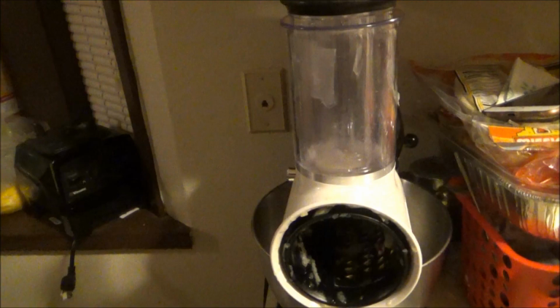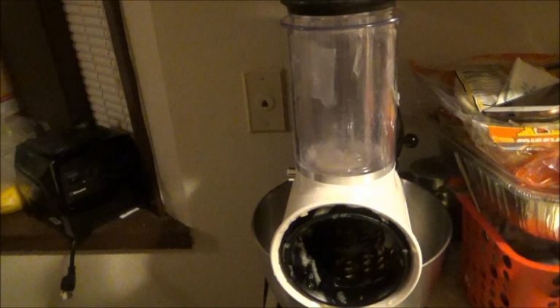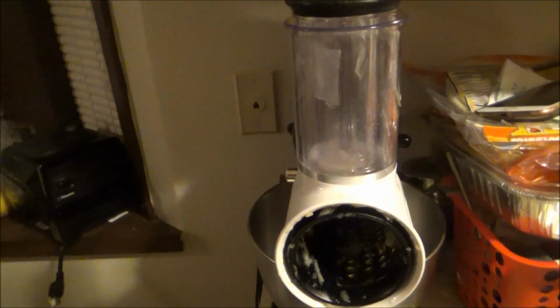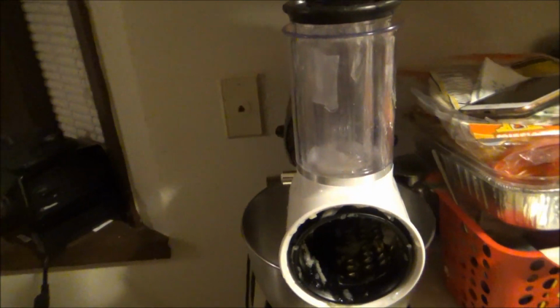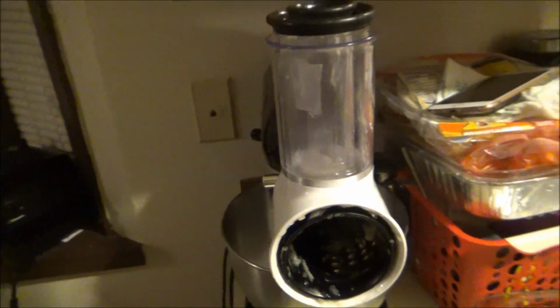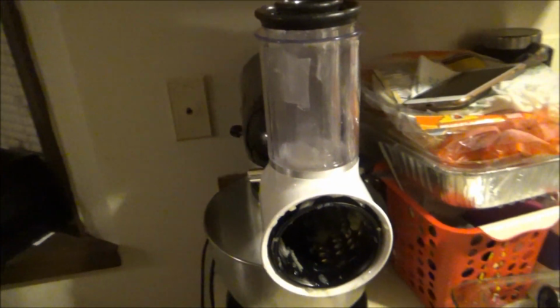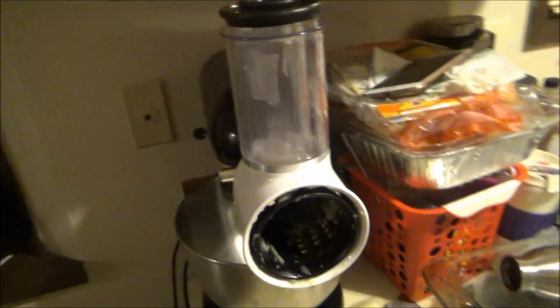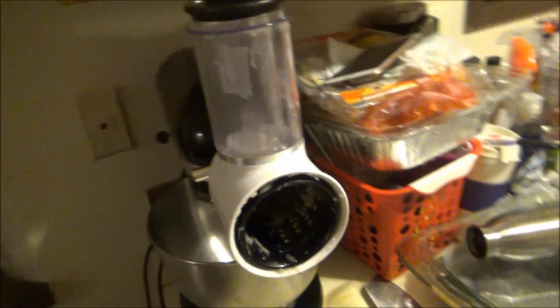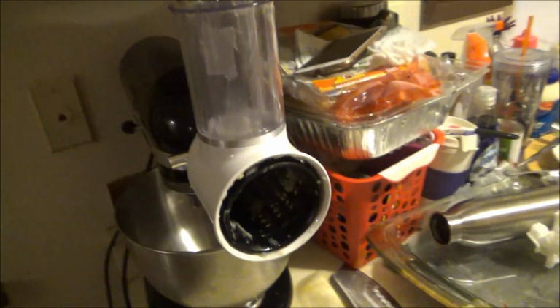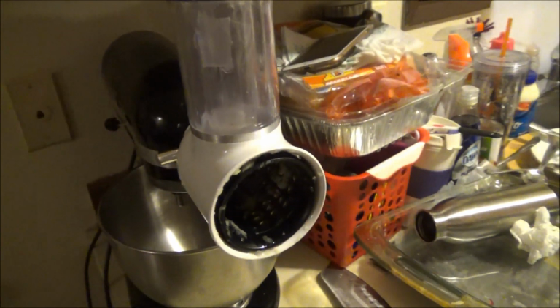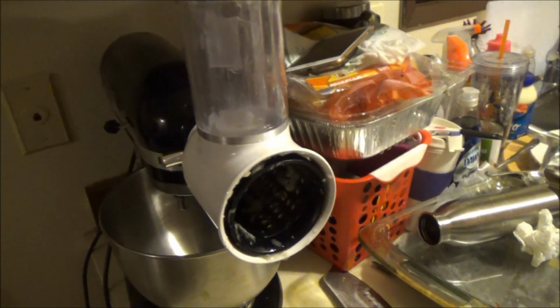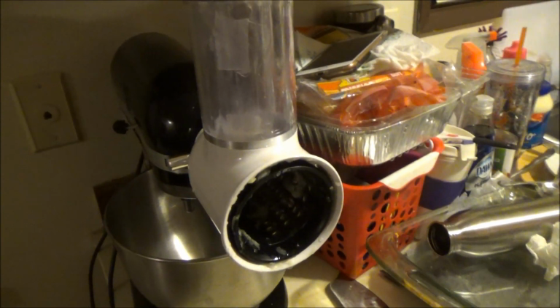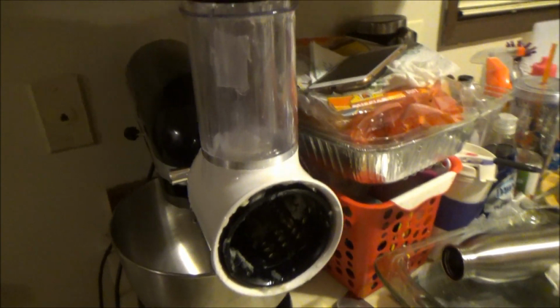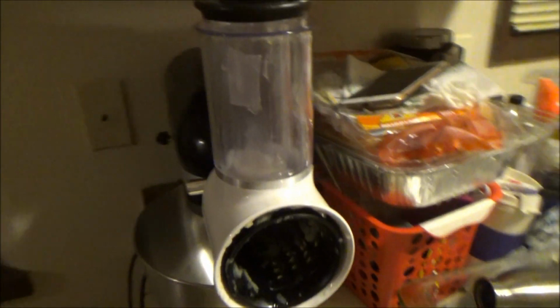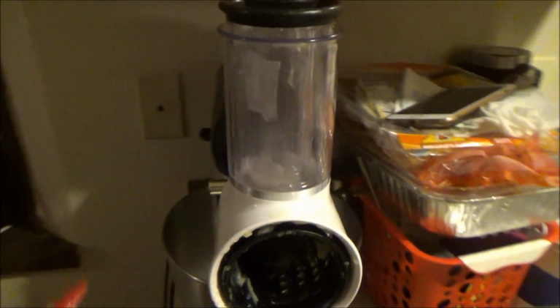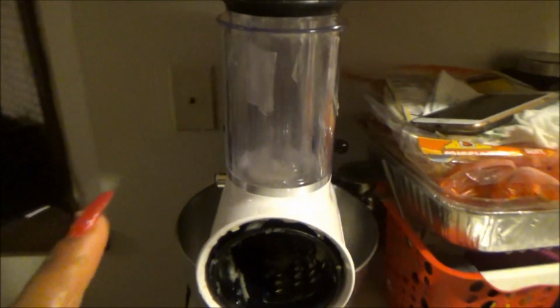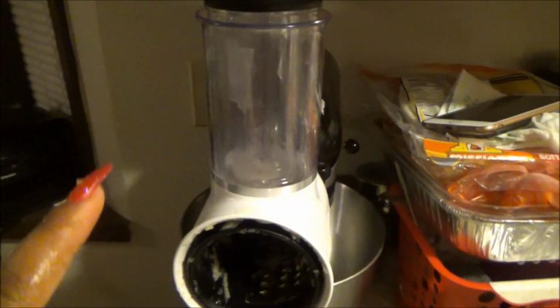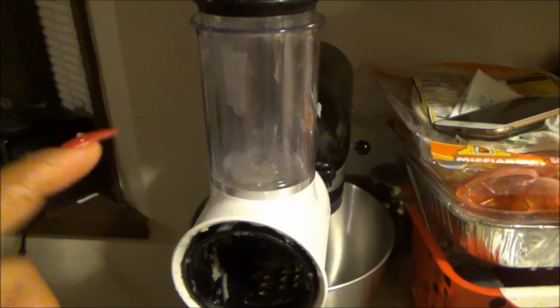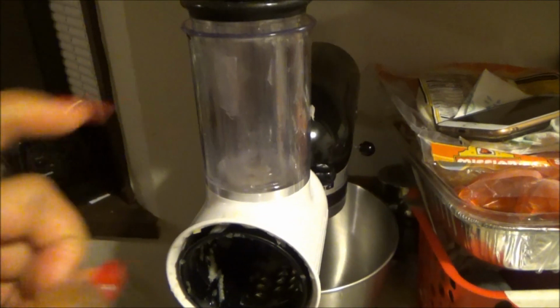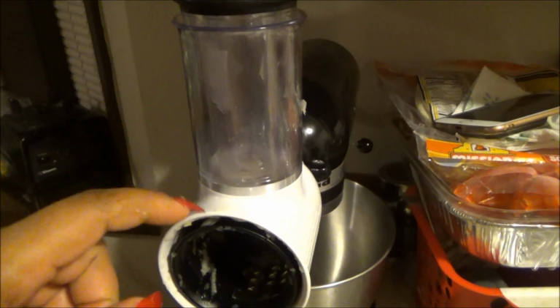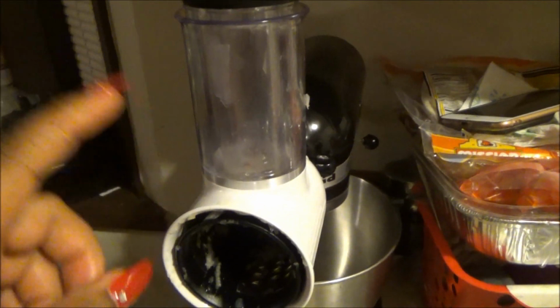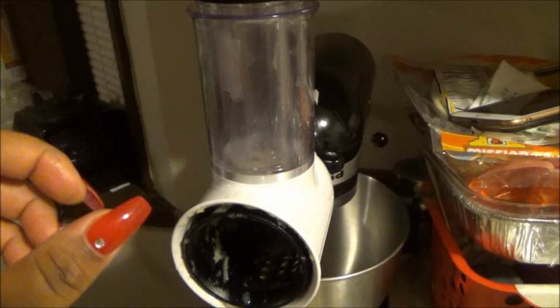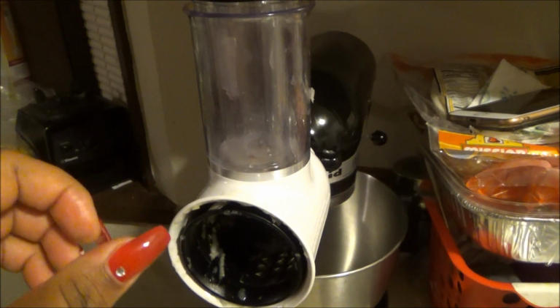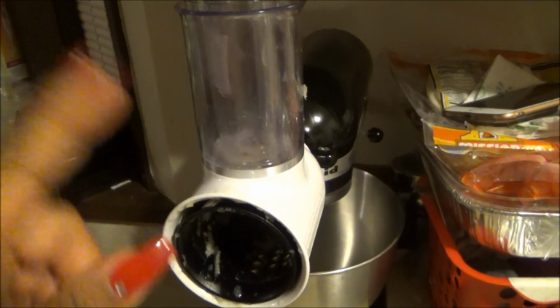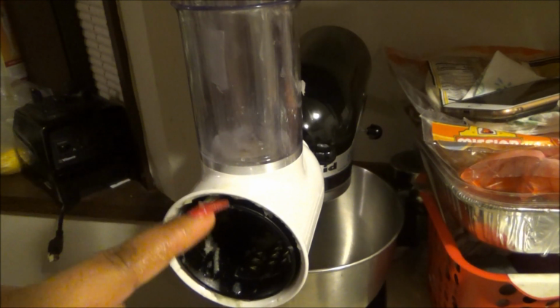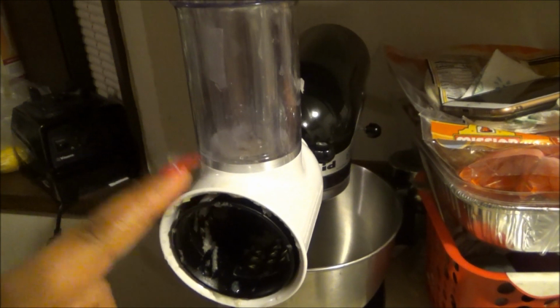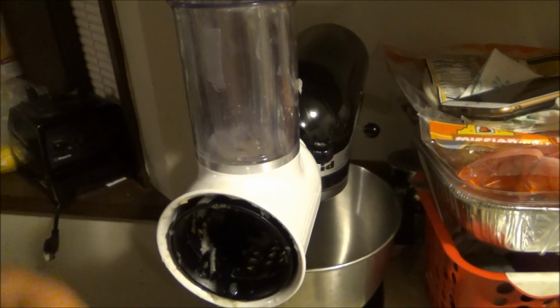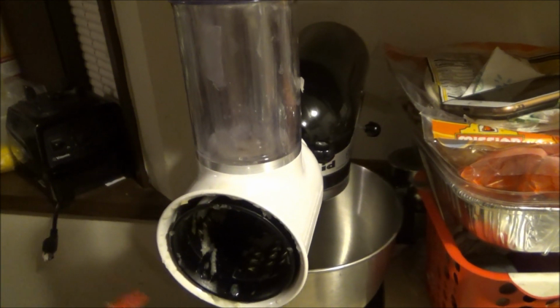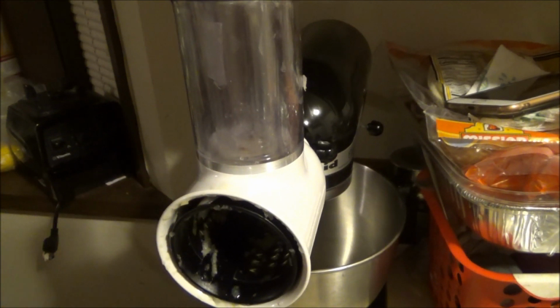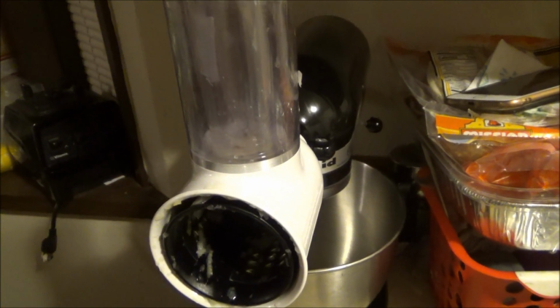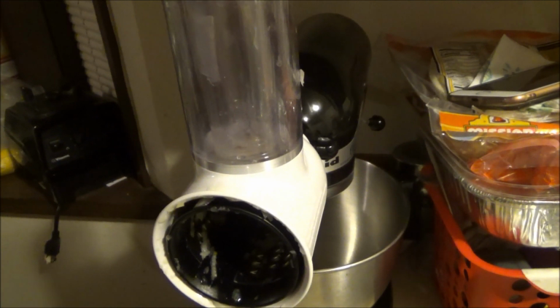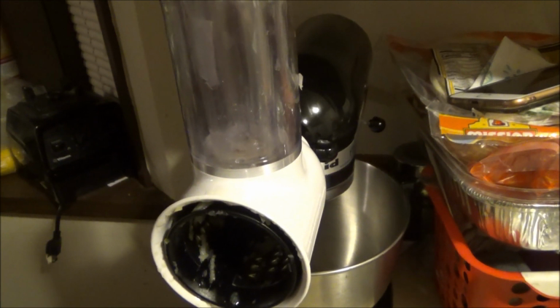I use this KitchenAid attachment right here to grate my apples and my onions.